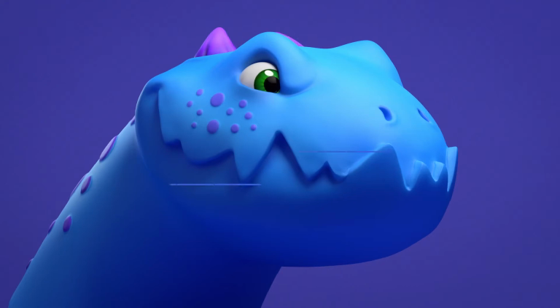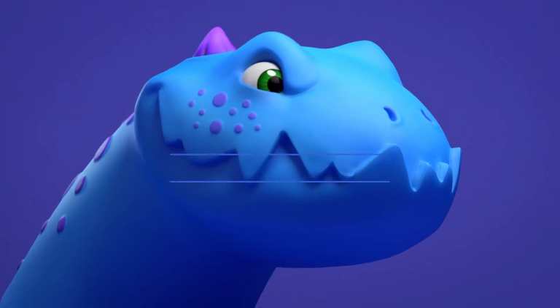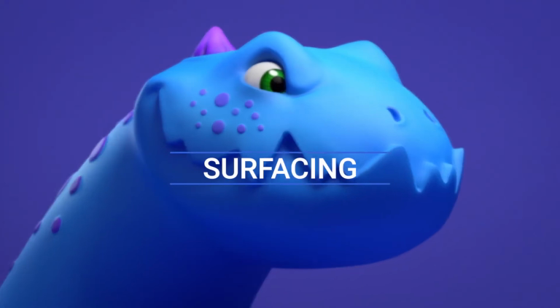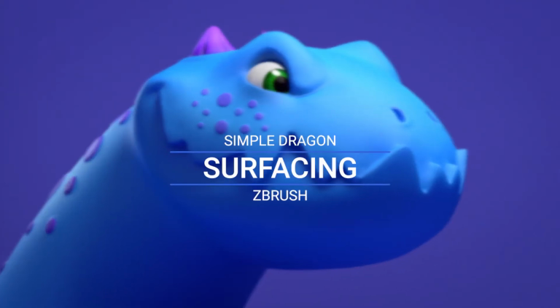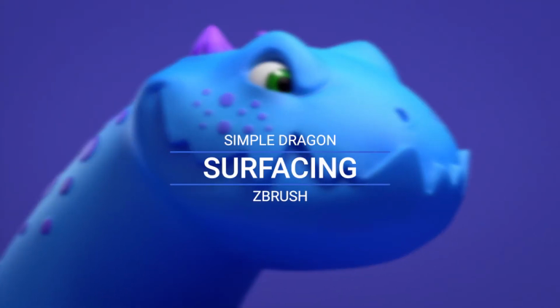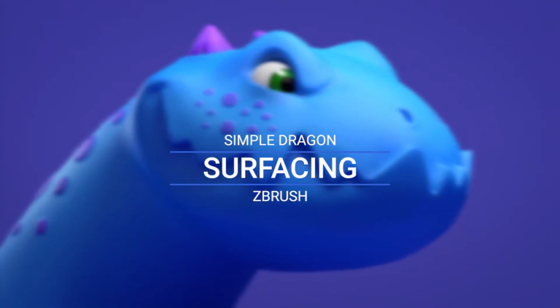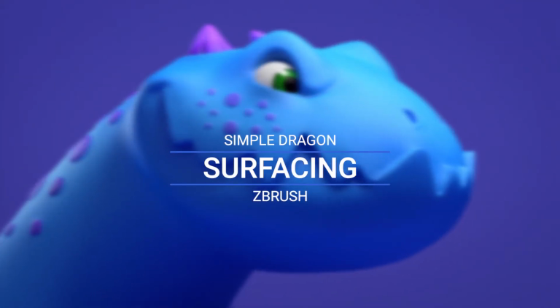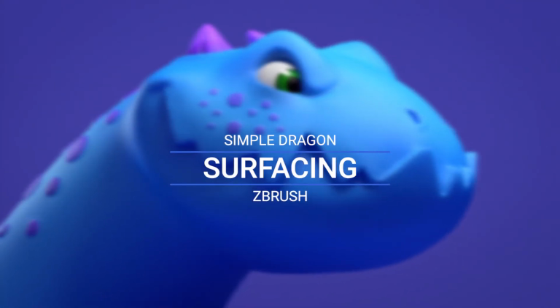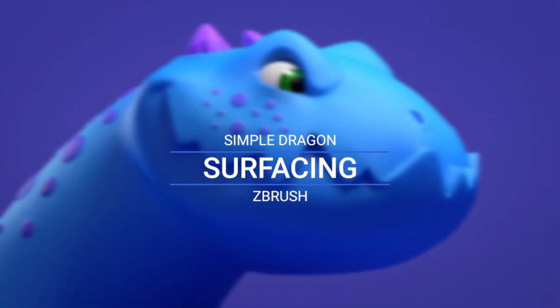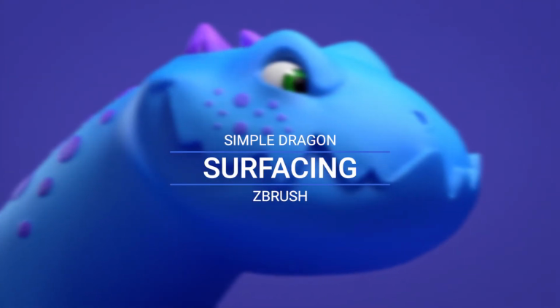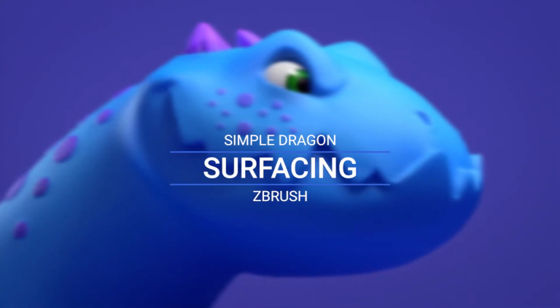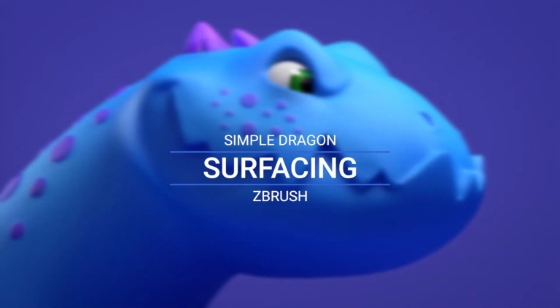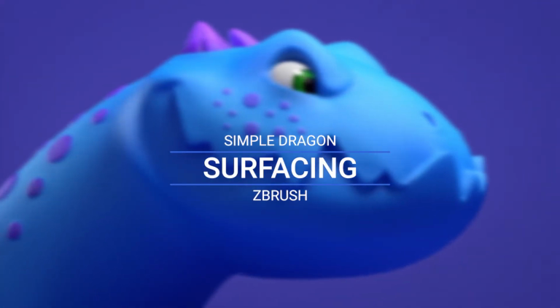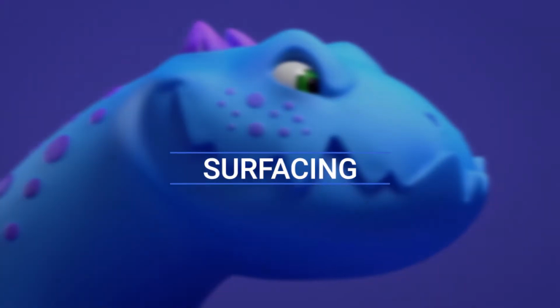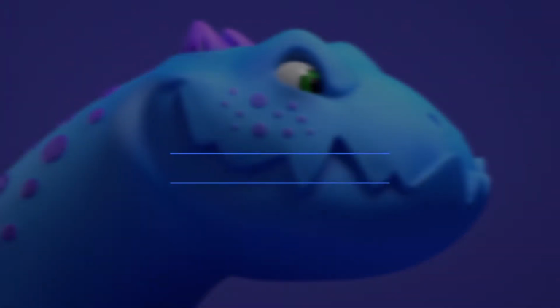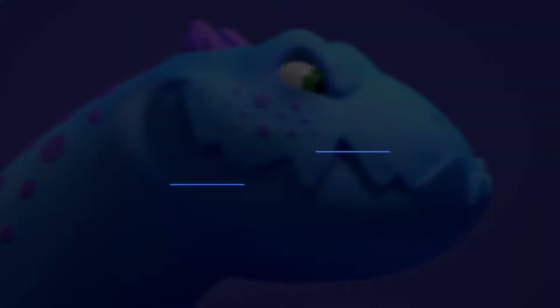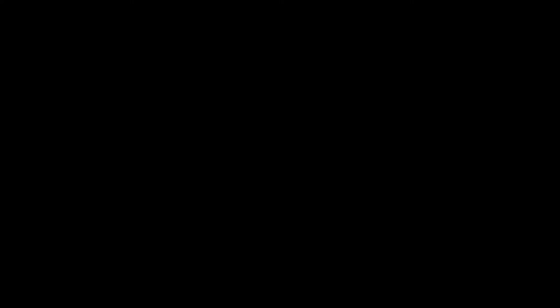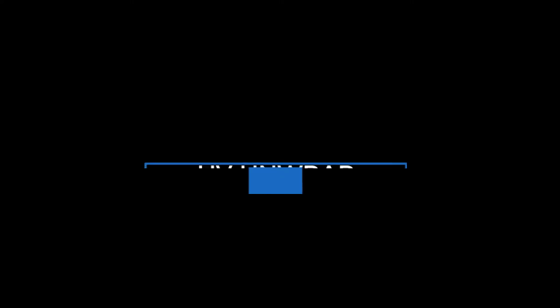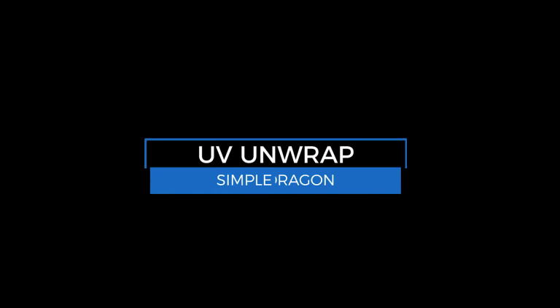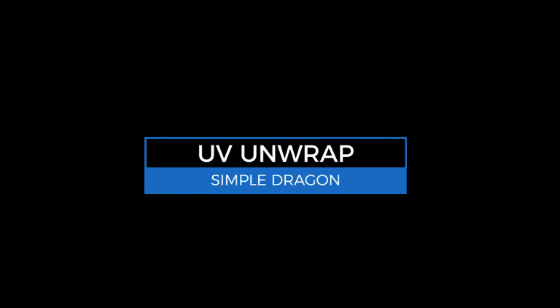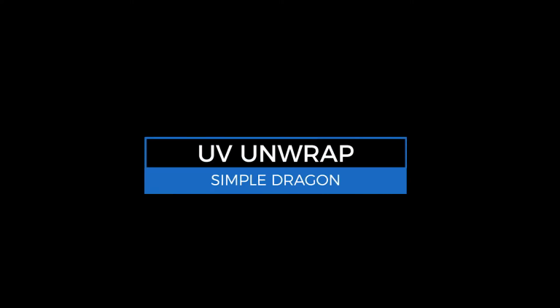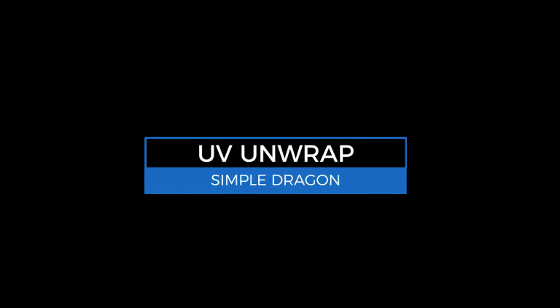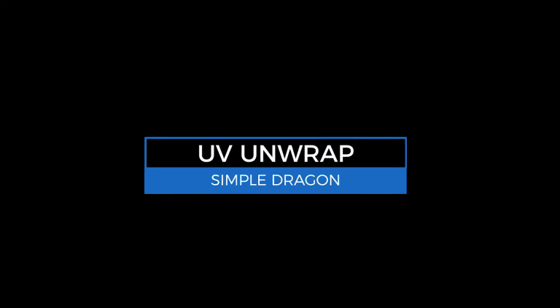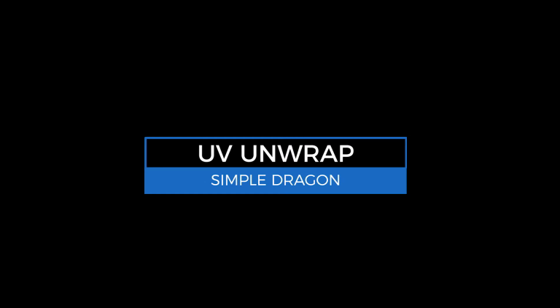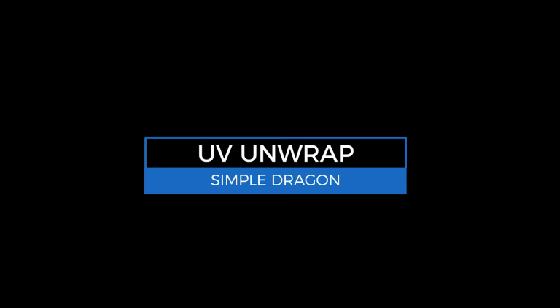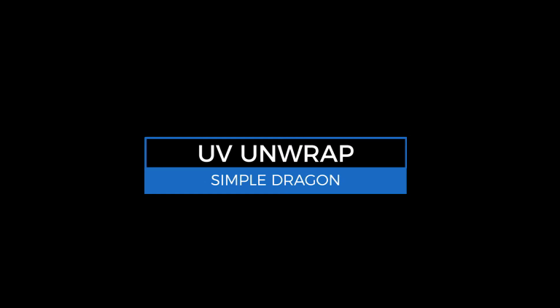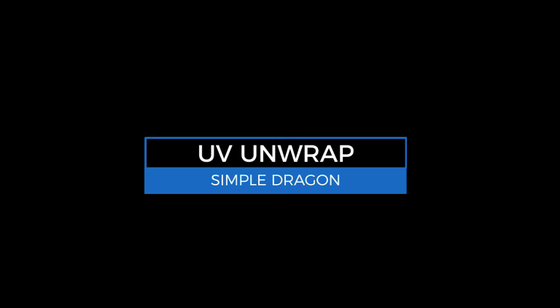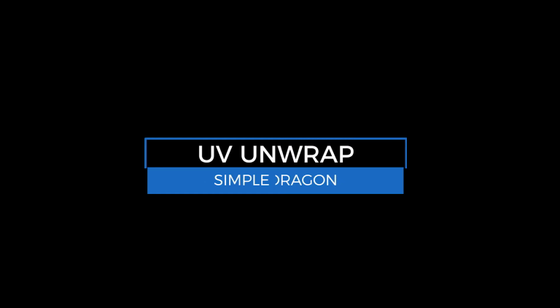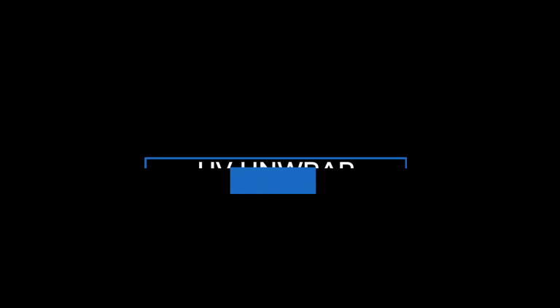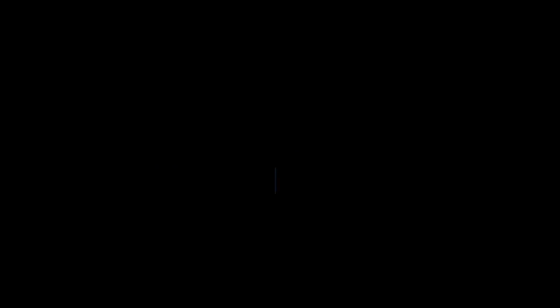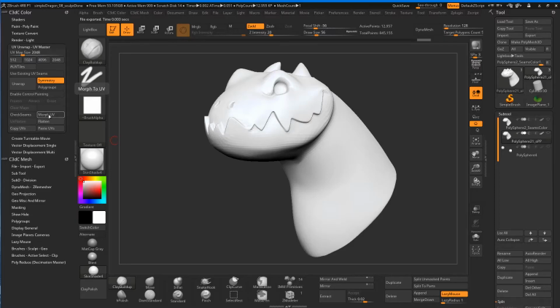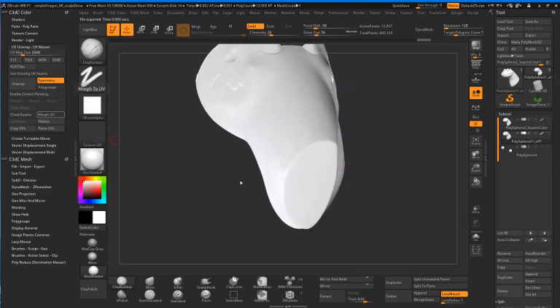Hi guys, and welcome to this the last page on the Simple Dragon Sculpt in ZBrush. This is the surfacing.